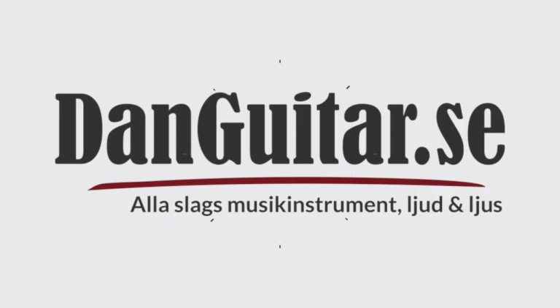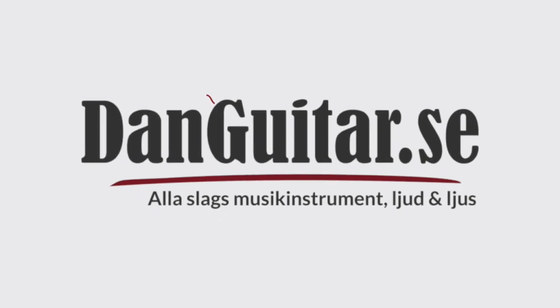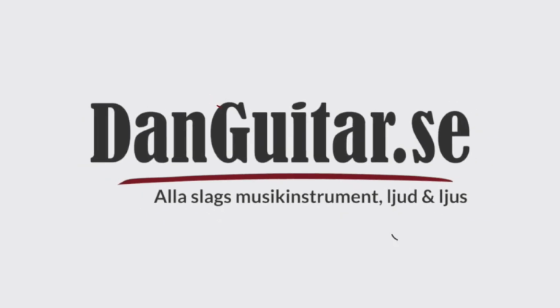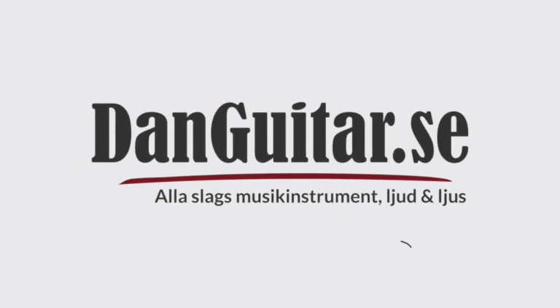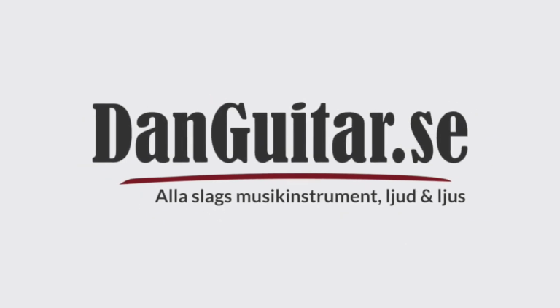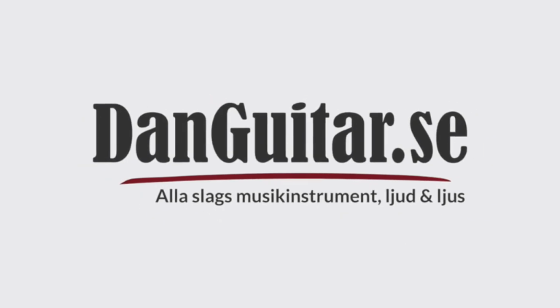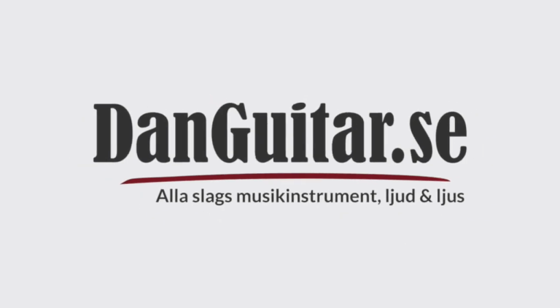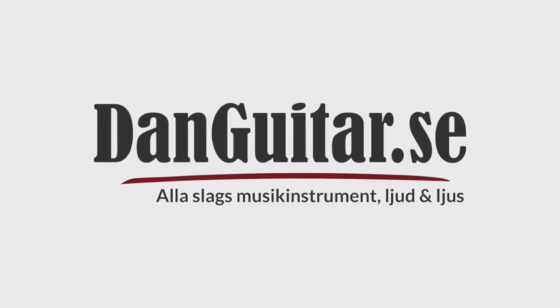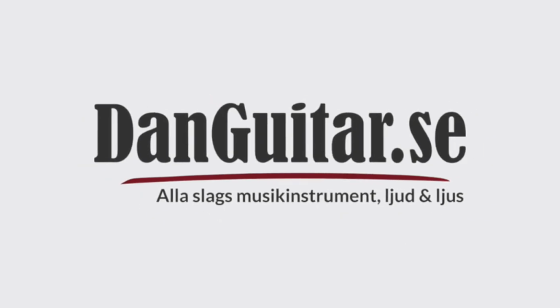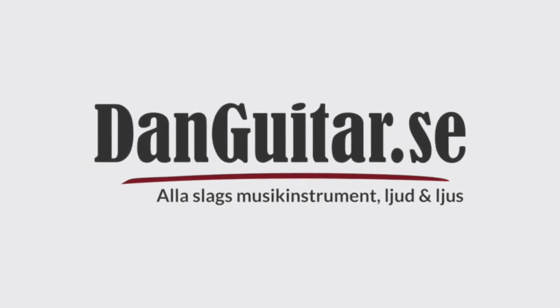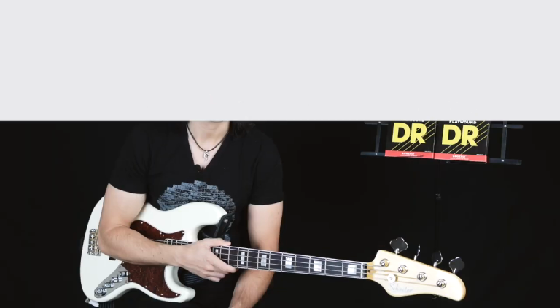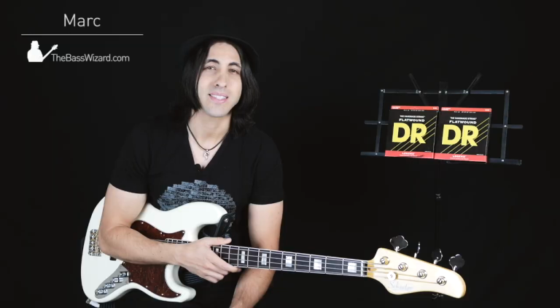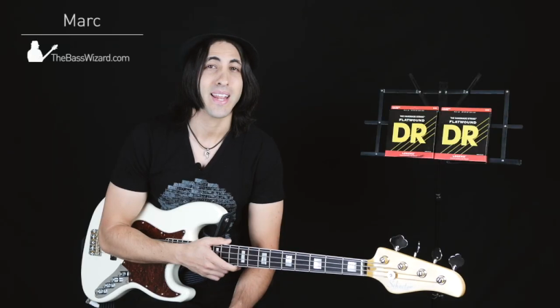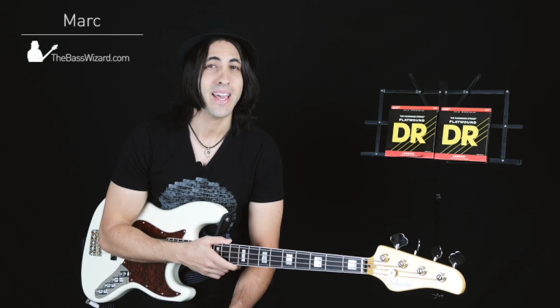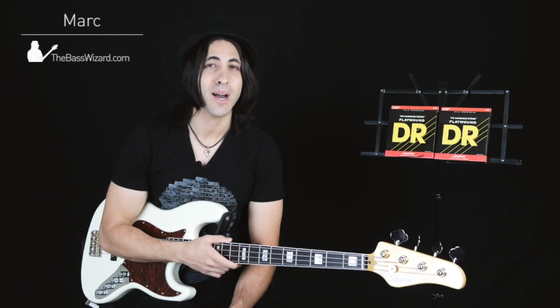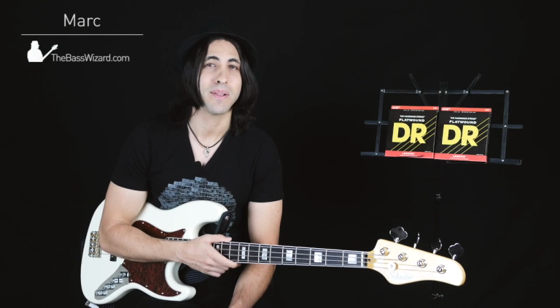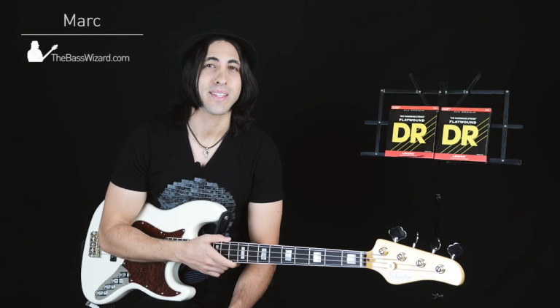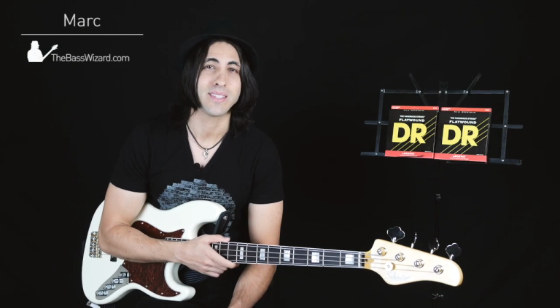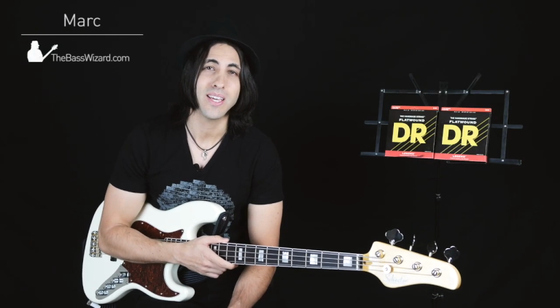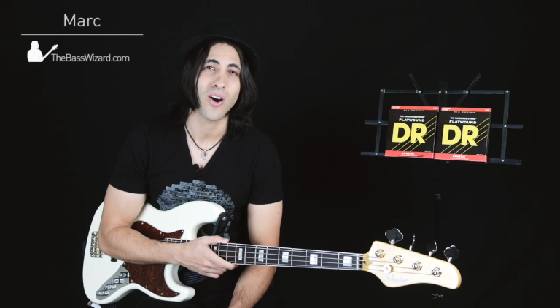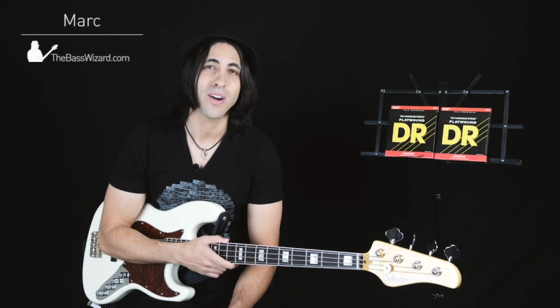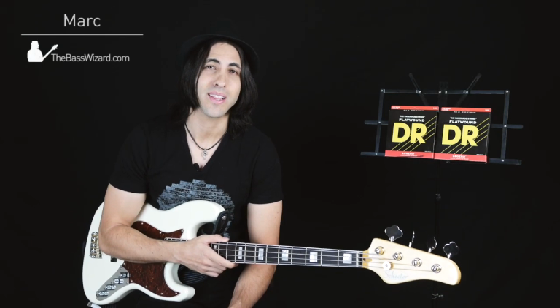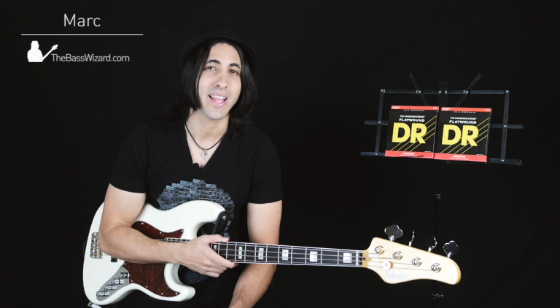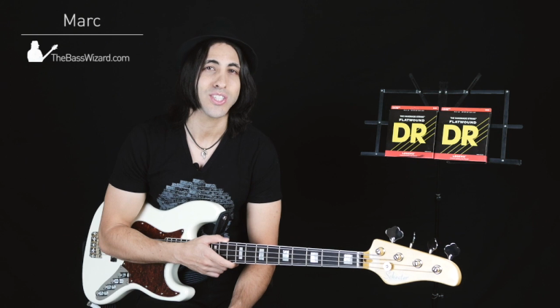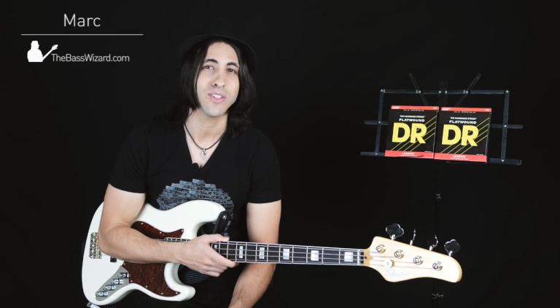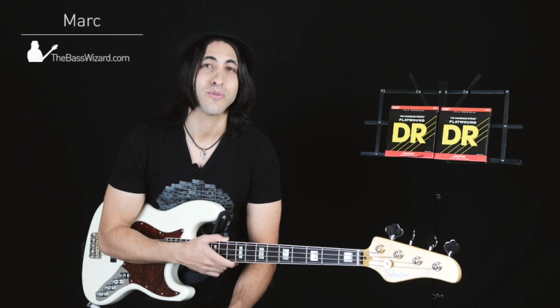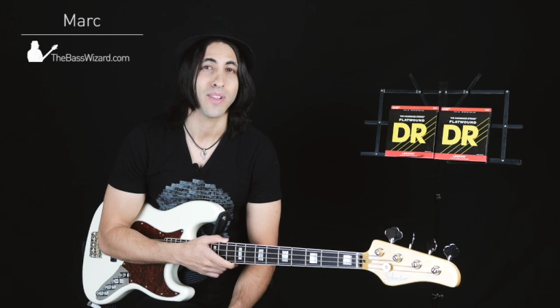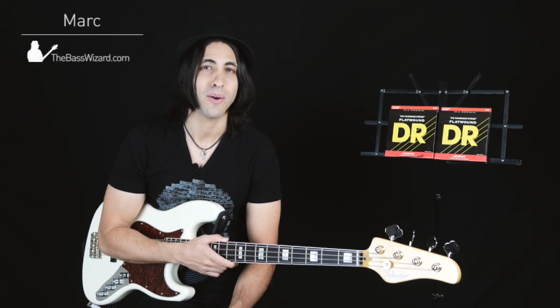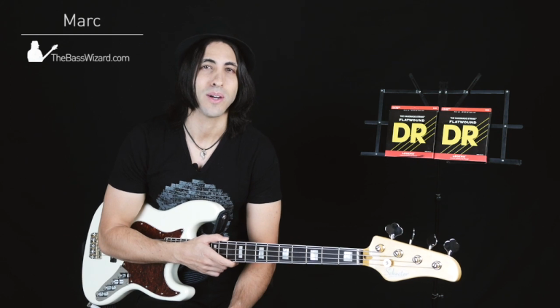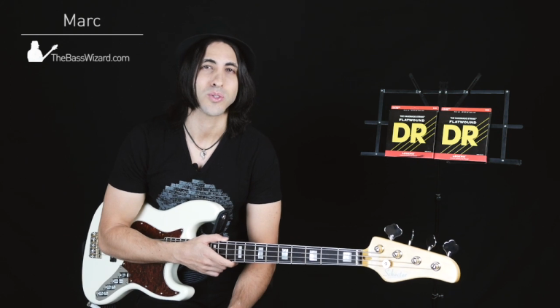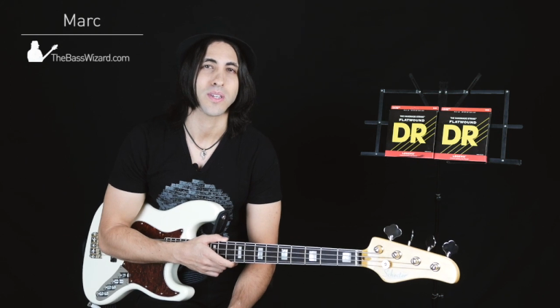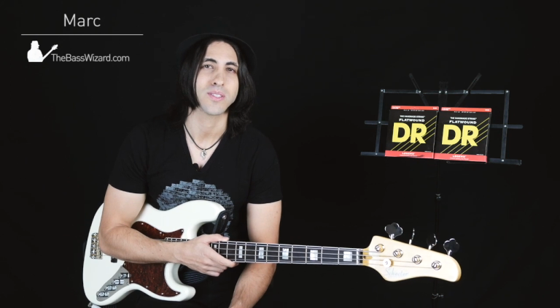Hey, what's up guys? It's Mark, and today I'm playing the DR Legend Flatwound Strings.